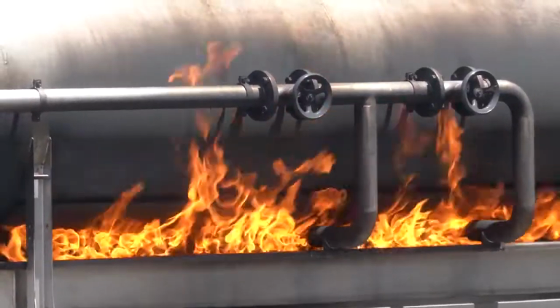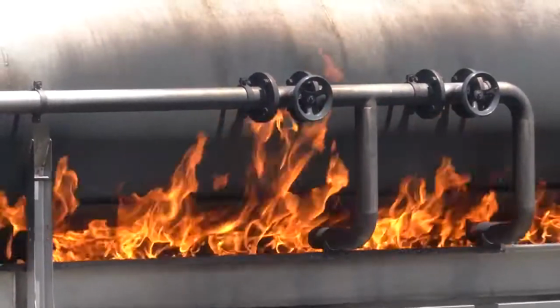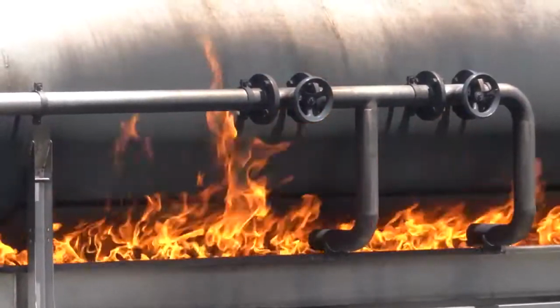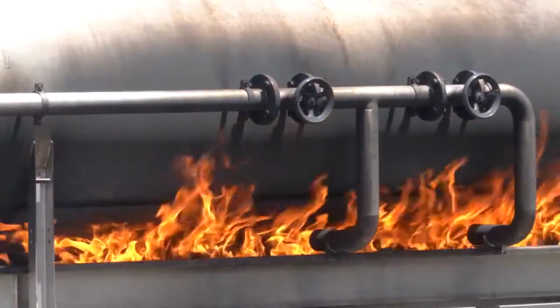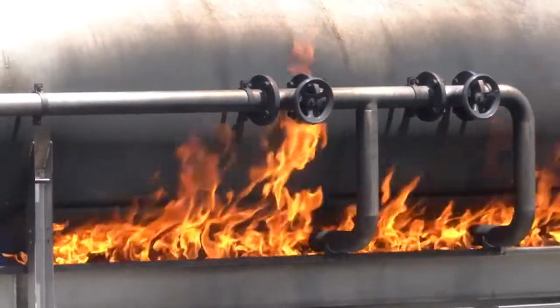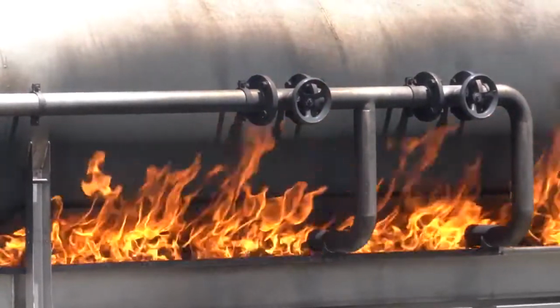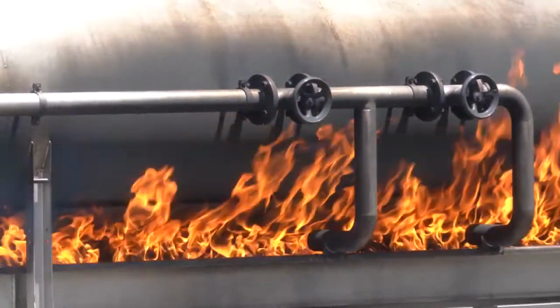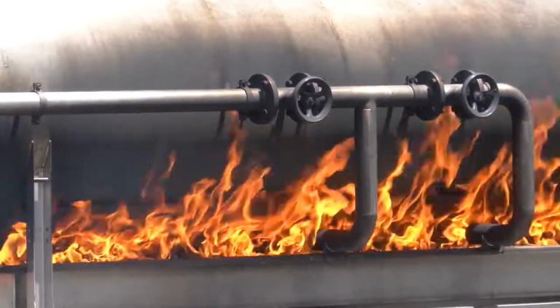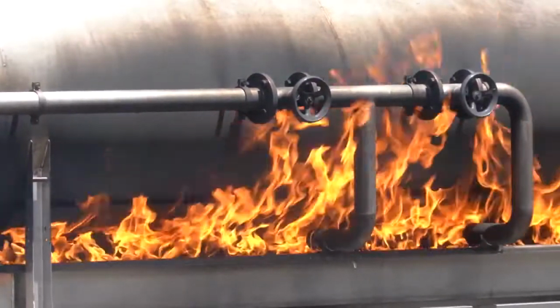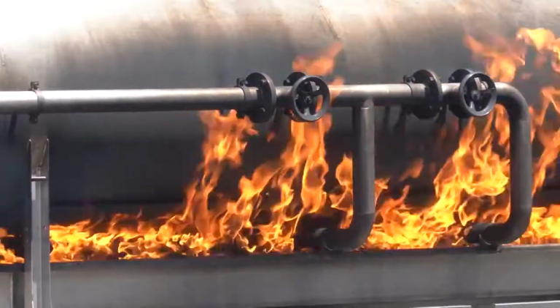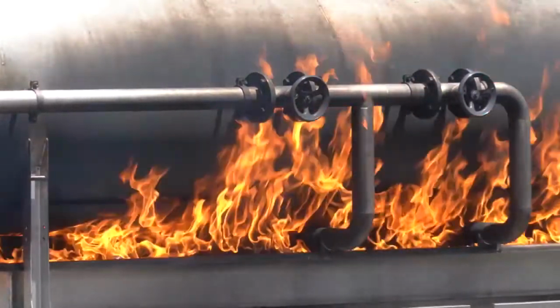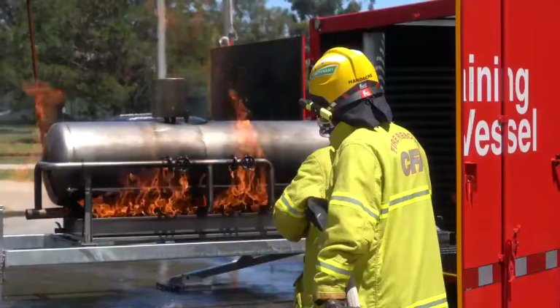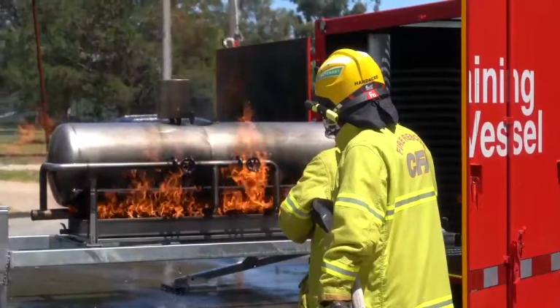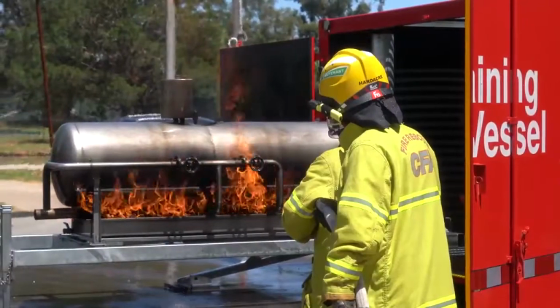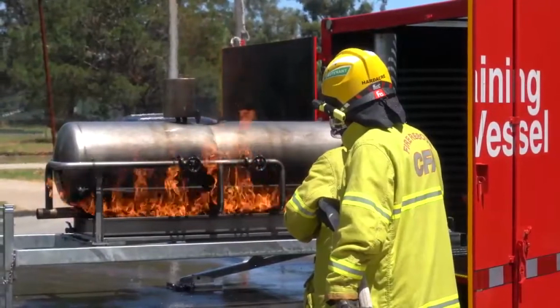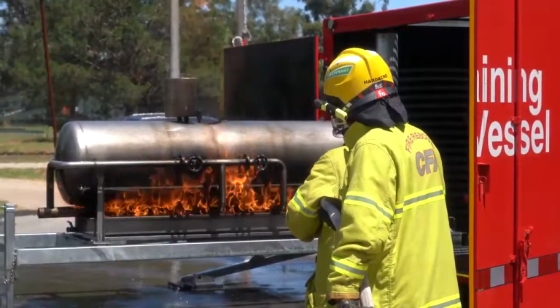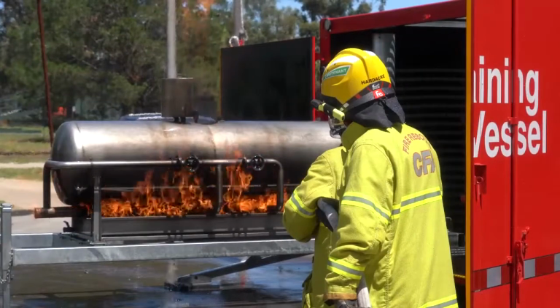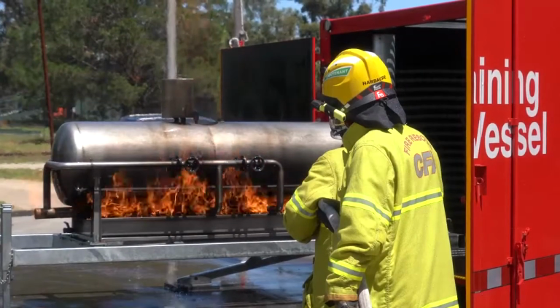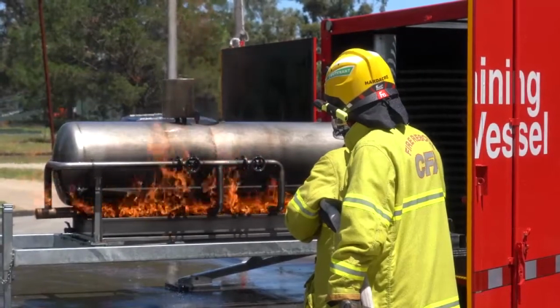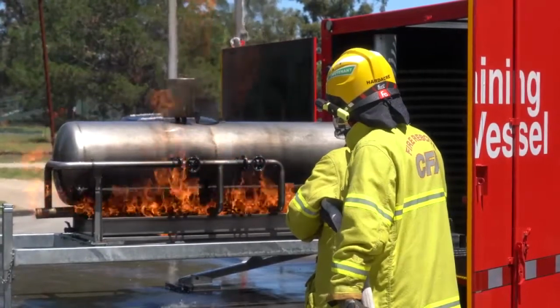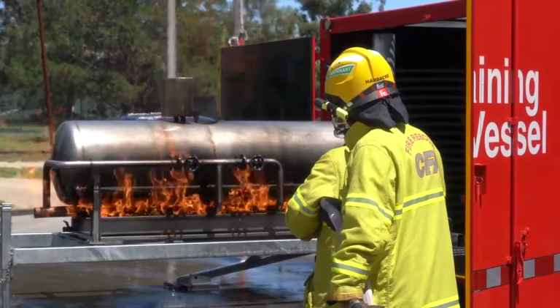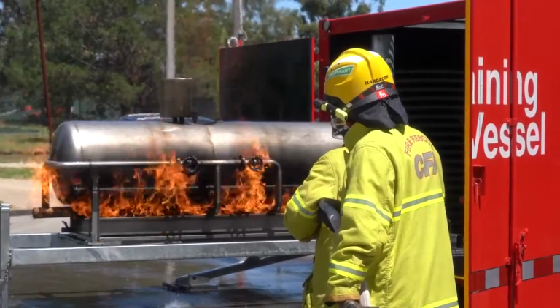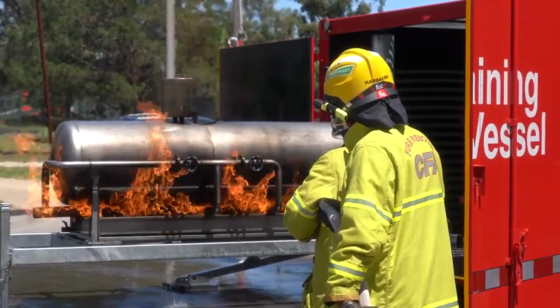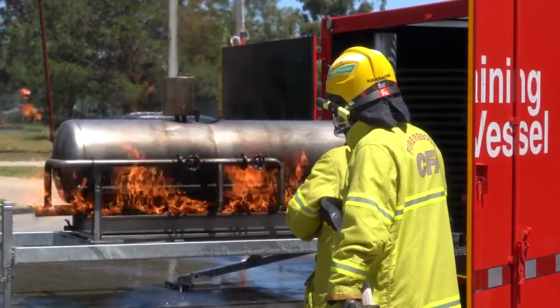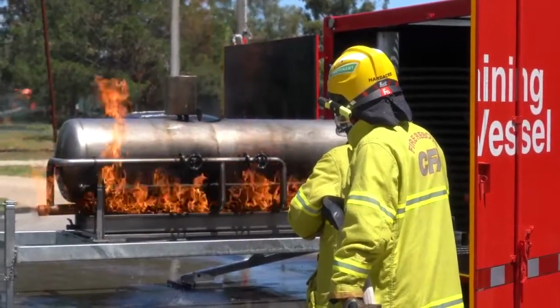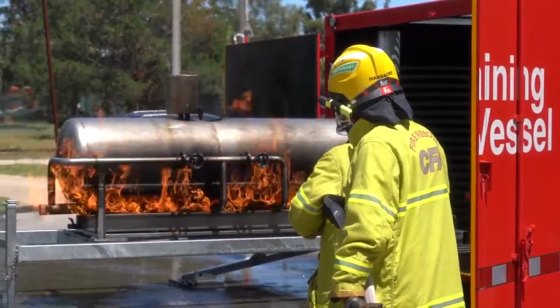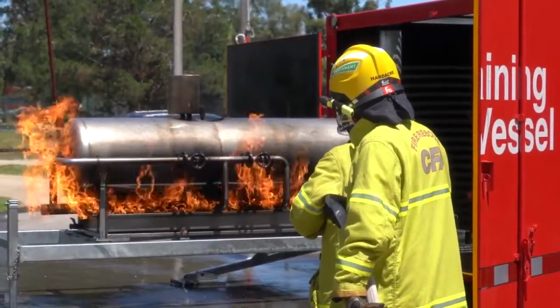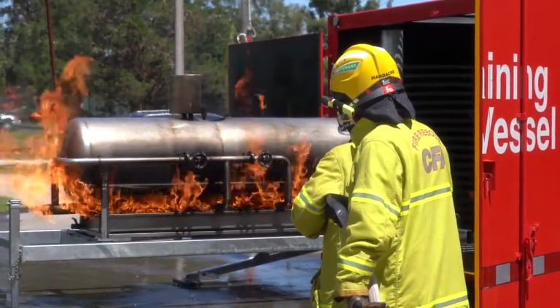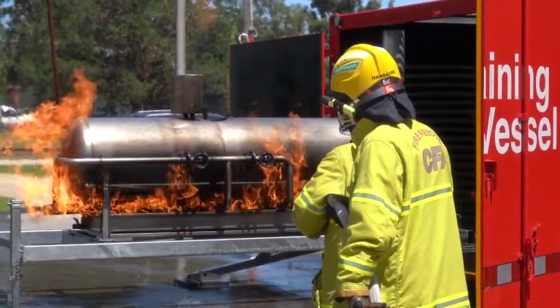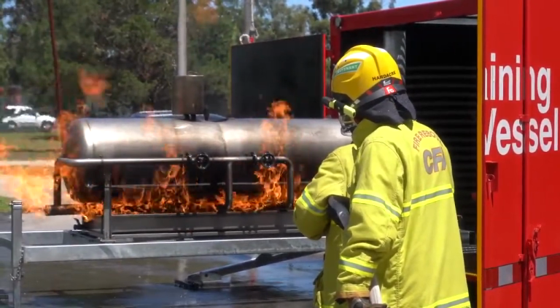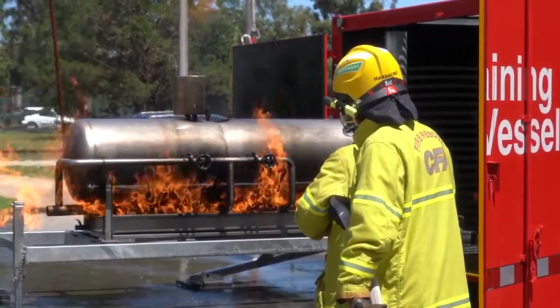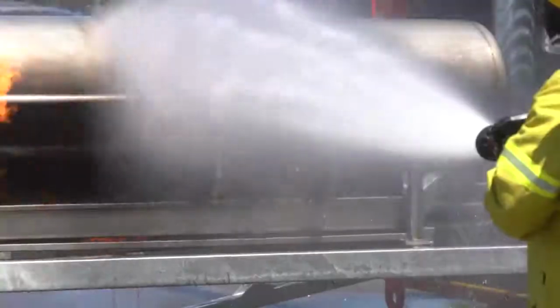They have built-in control measures to ensure firefighter safety during training, and the props only burn gas and we only use water, so they're environmentally friendly.